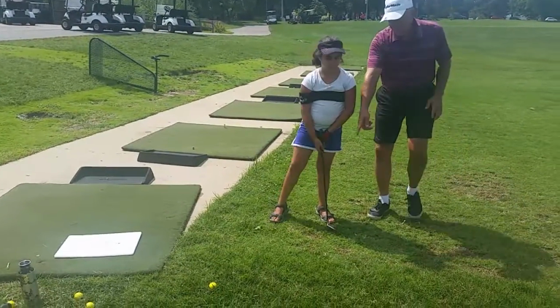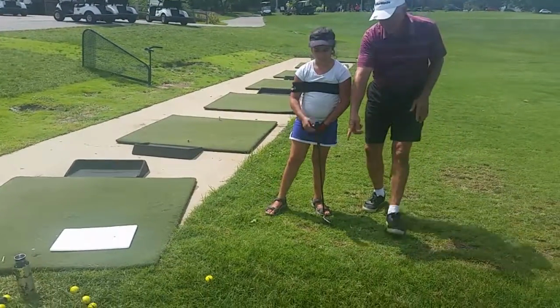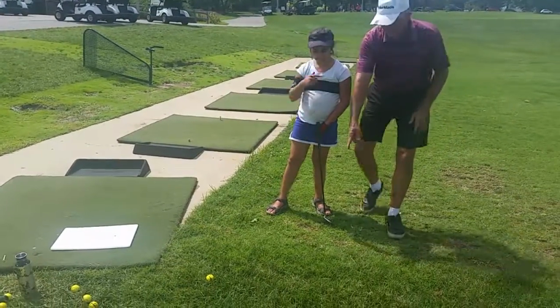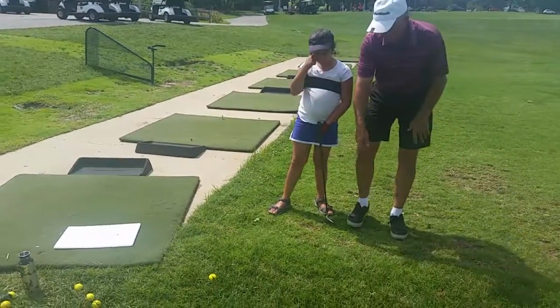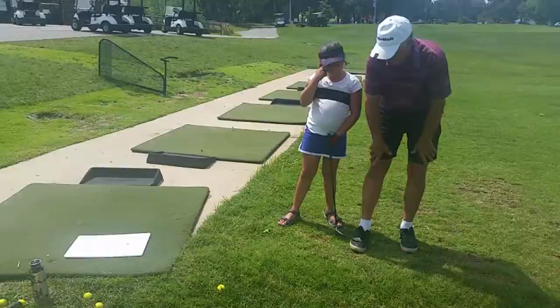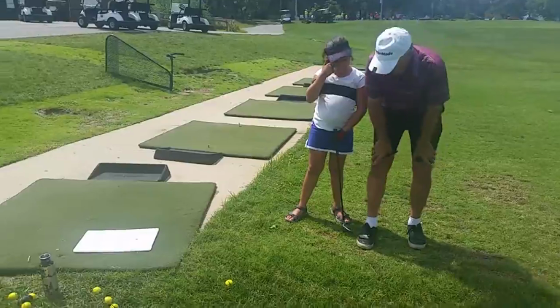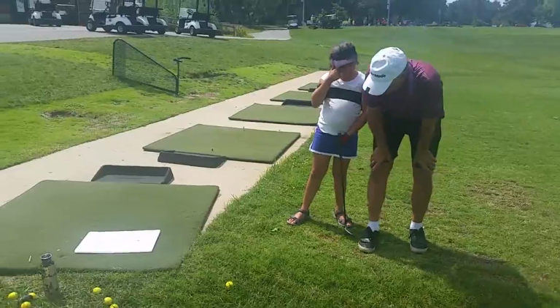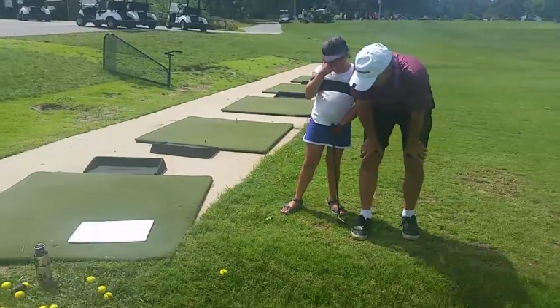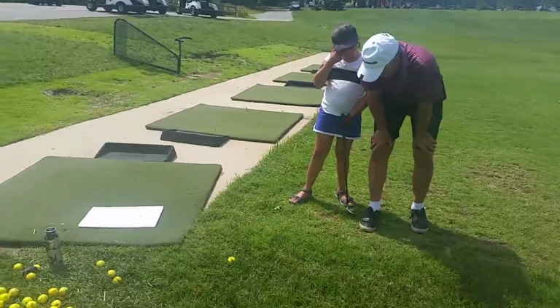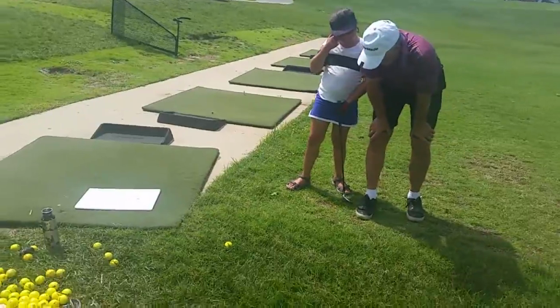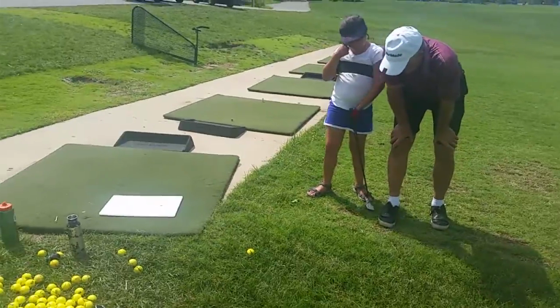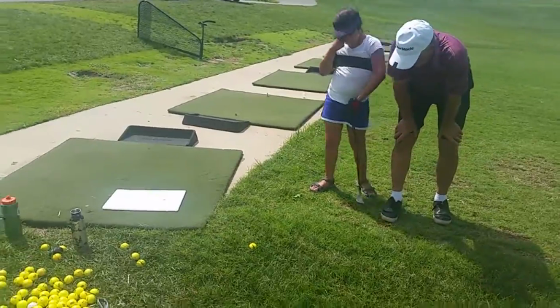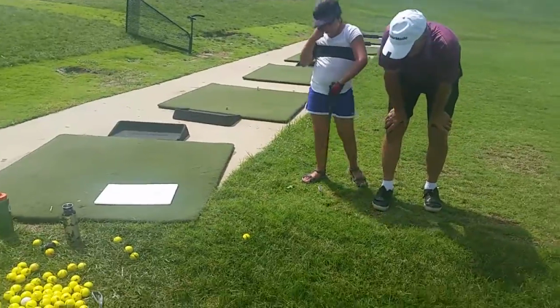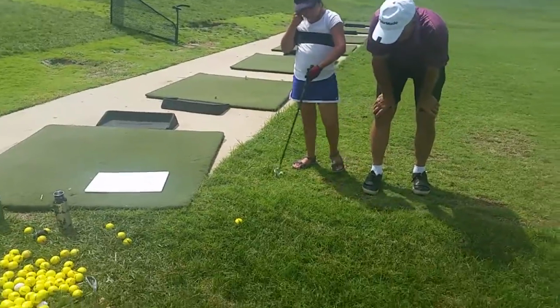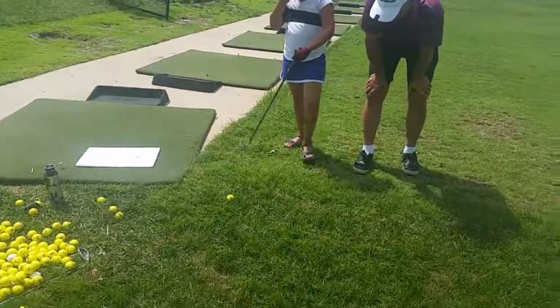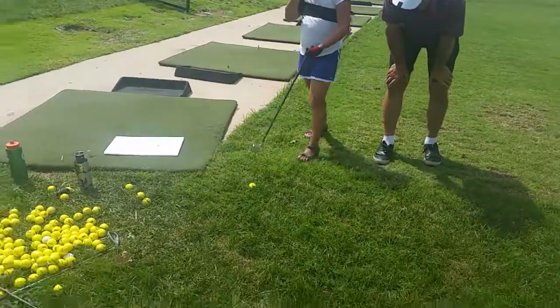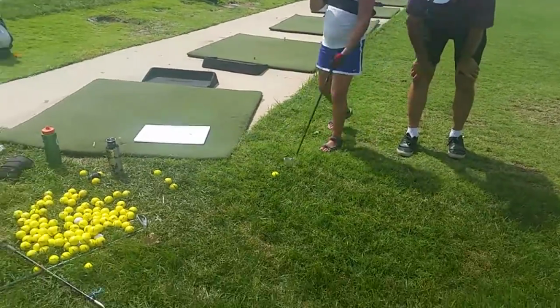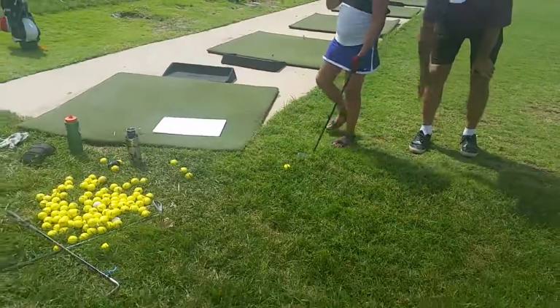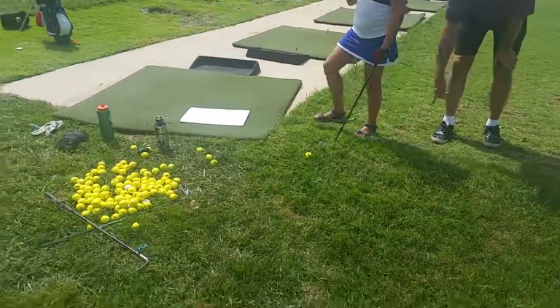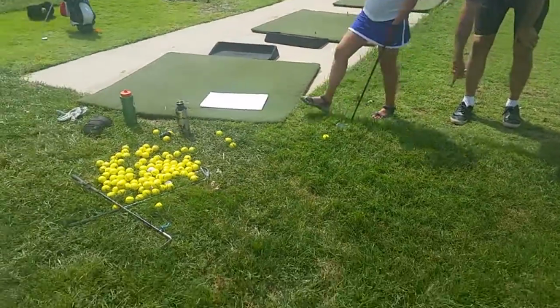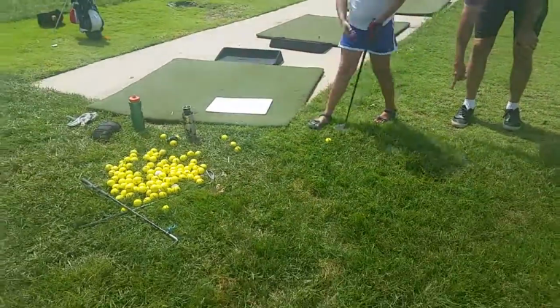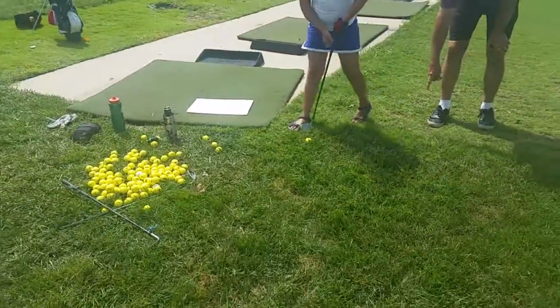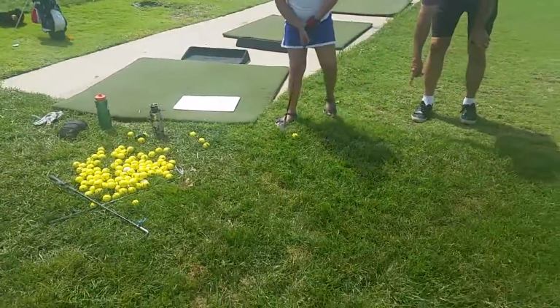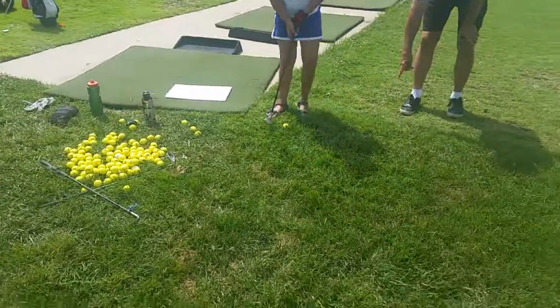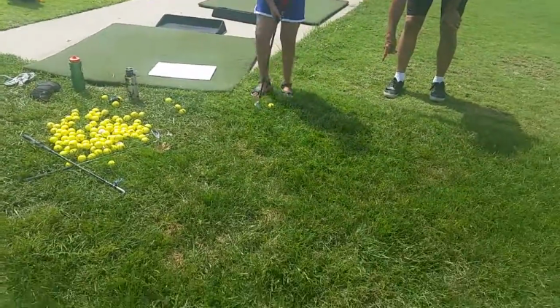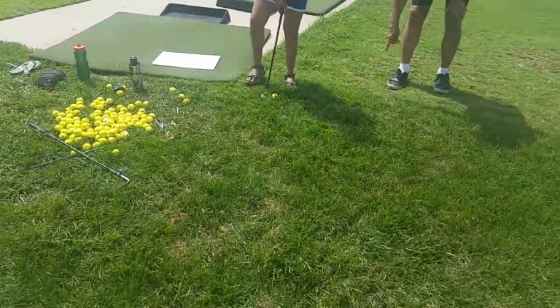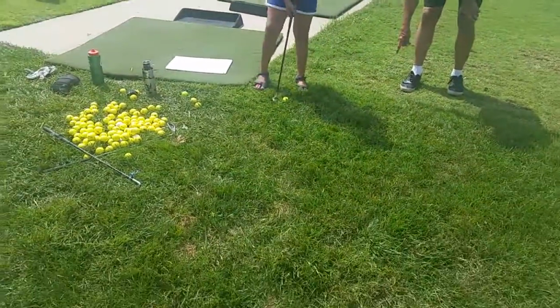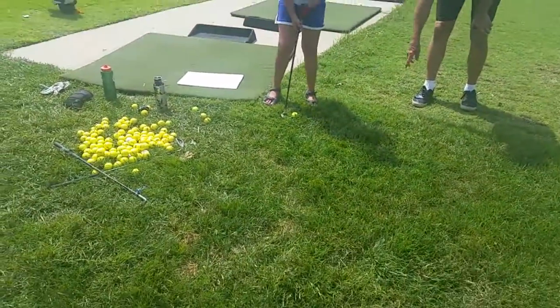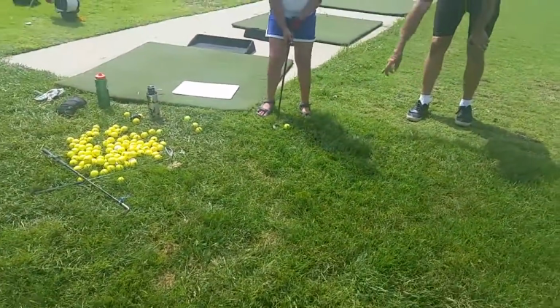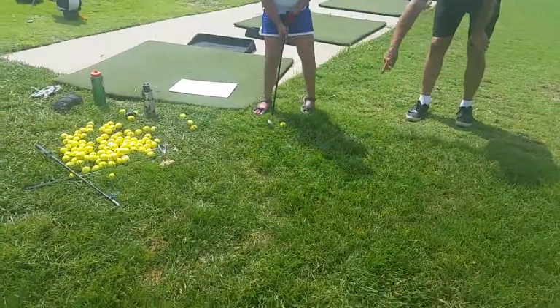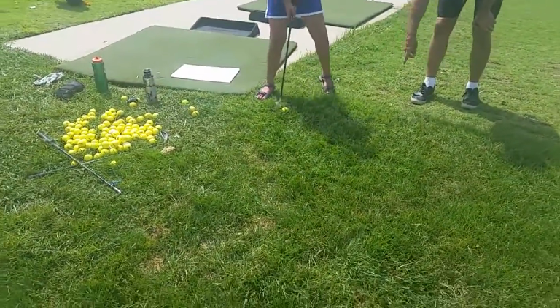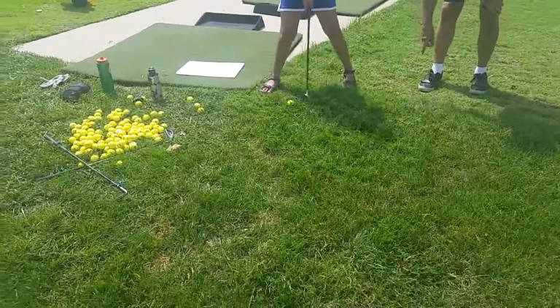Here, come on over here to this grass here, because this is where you're getting — right here on this grass. Right here, not going to hit one.